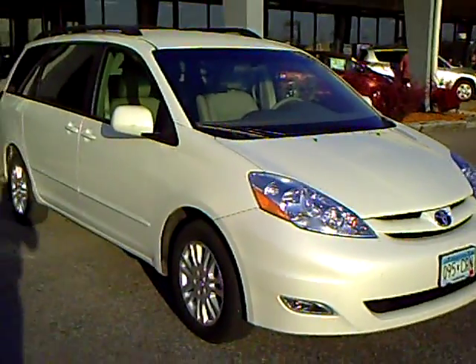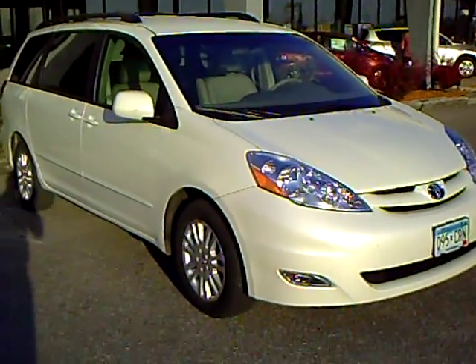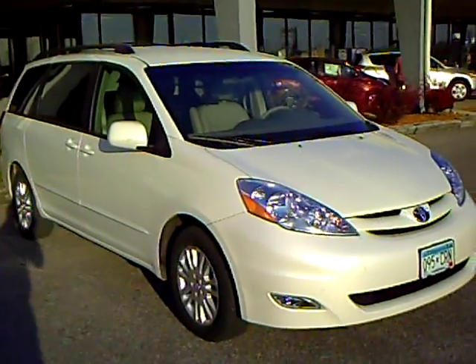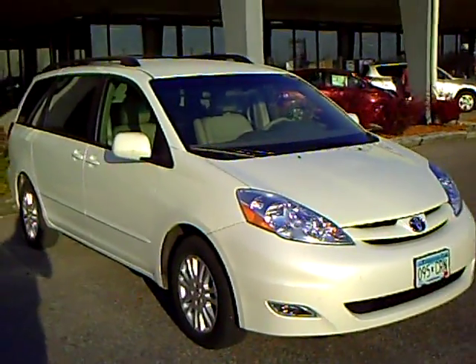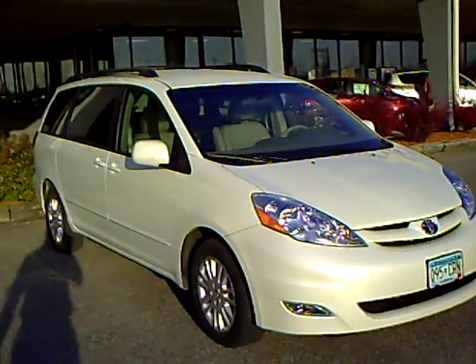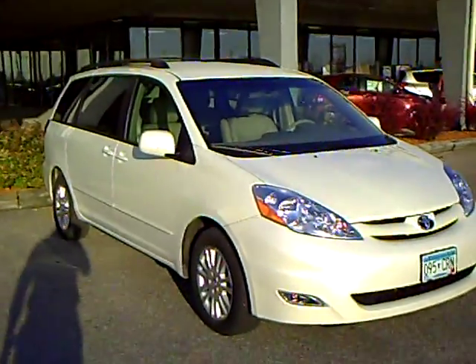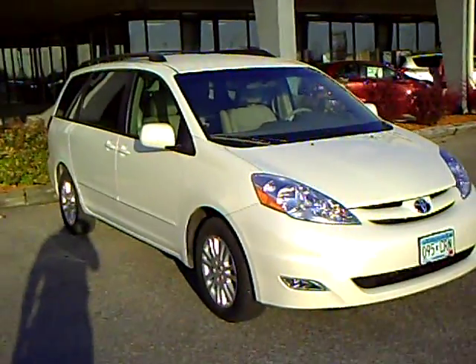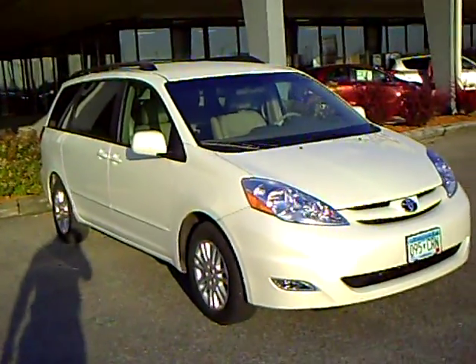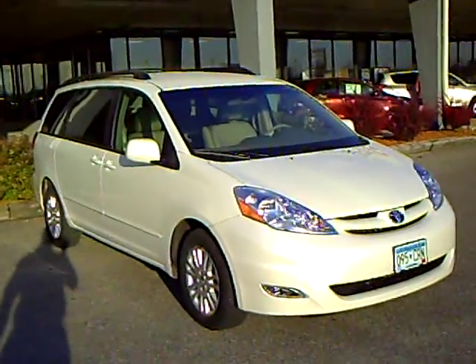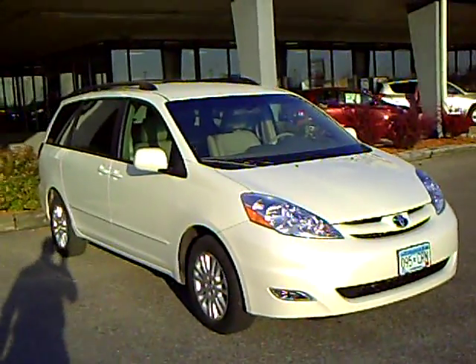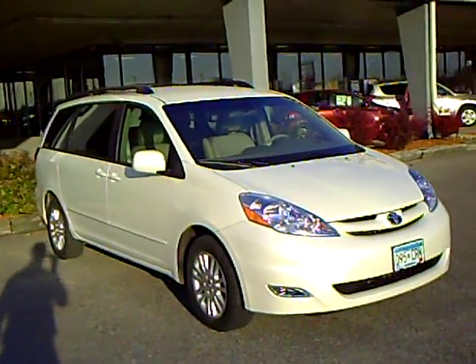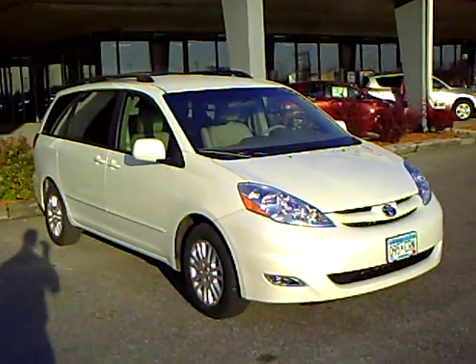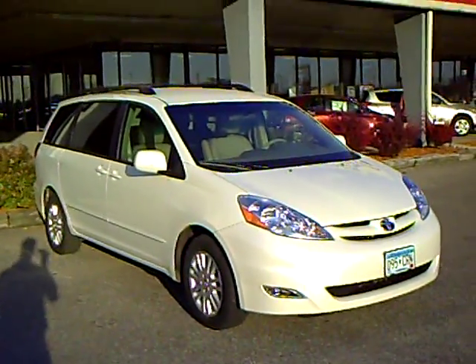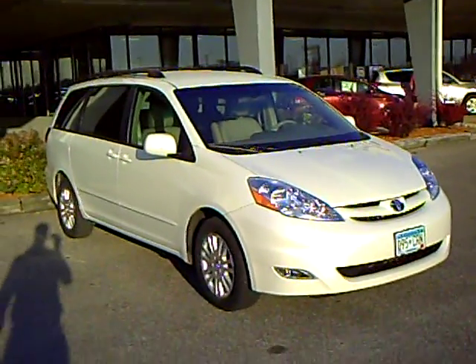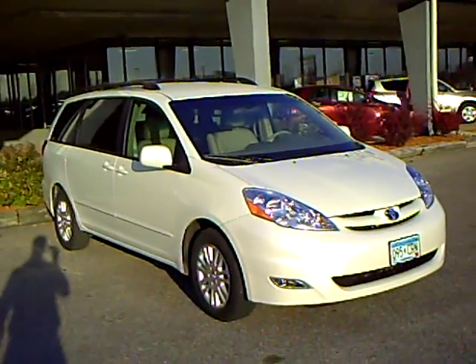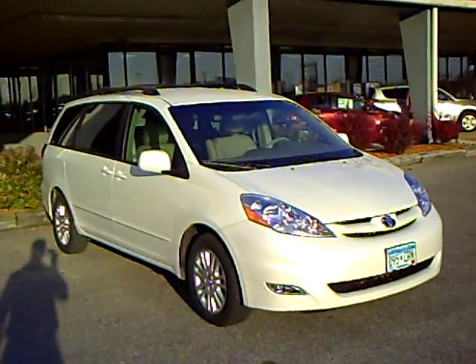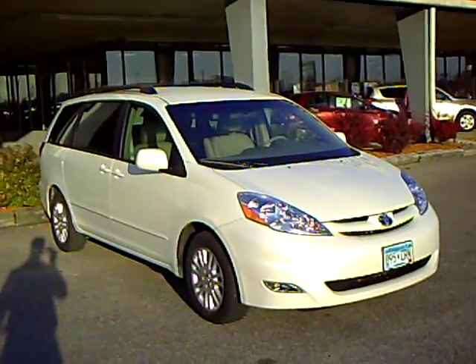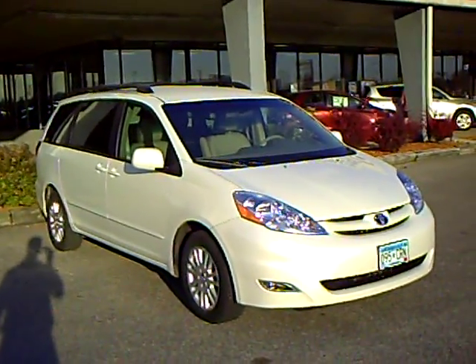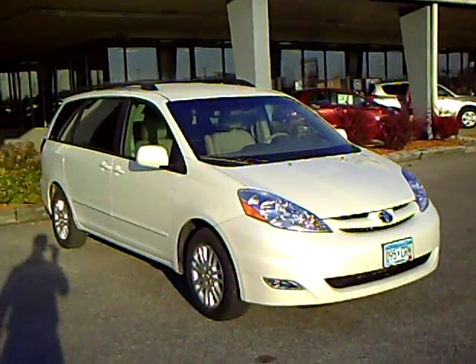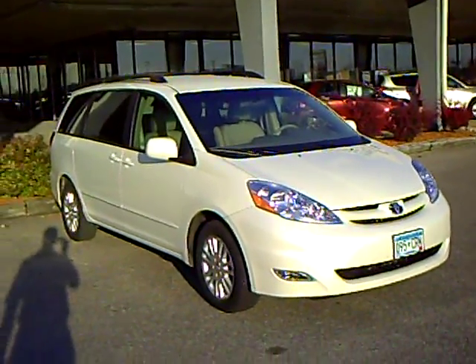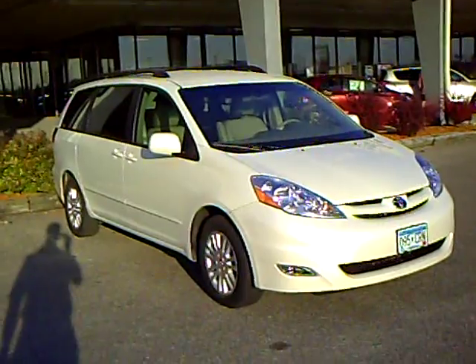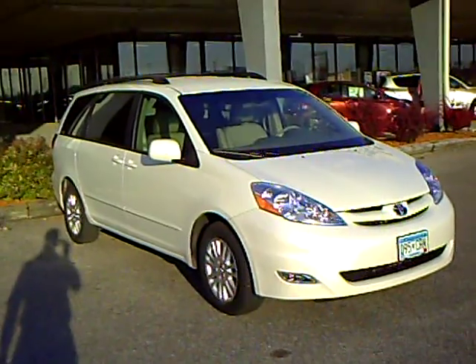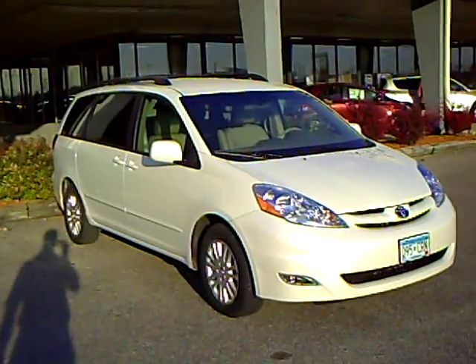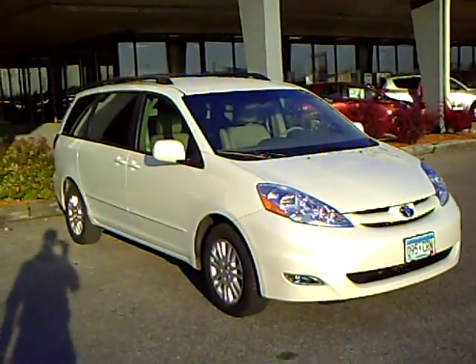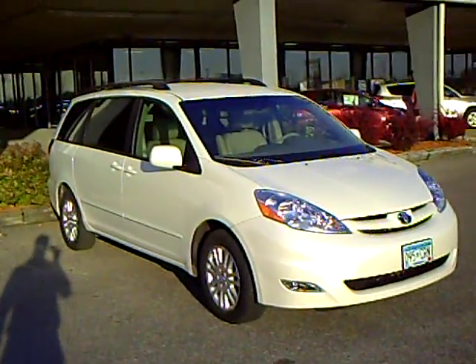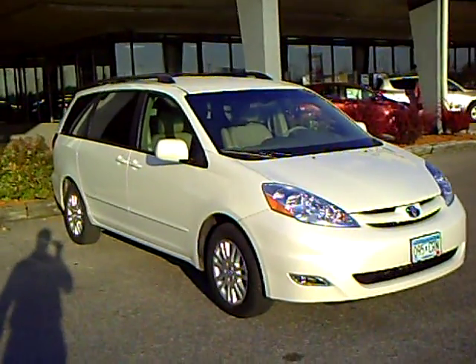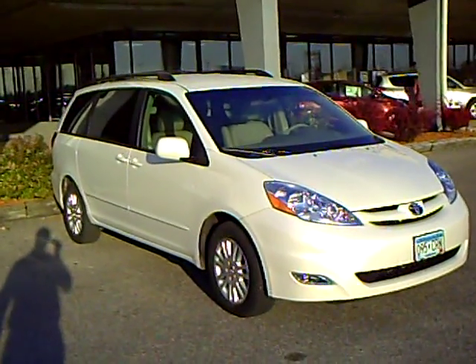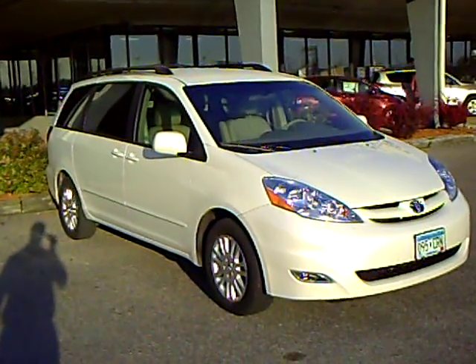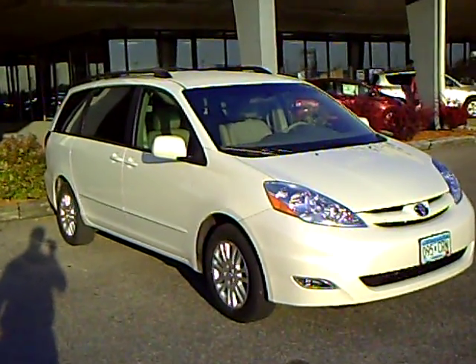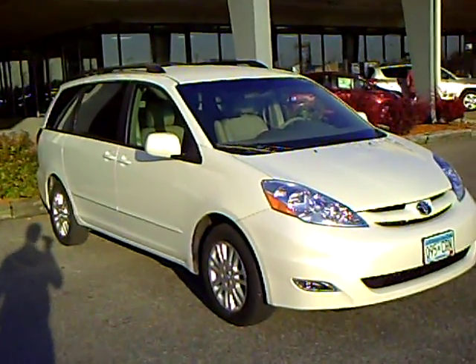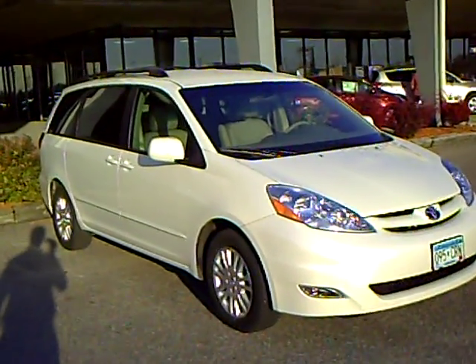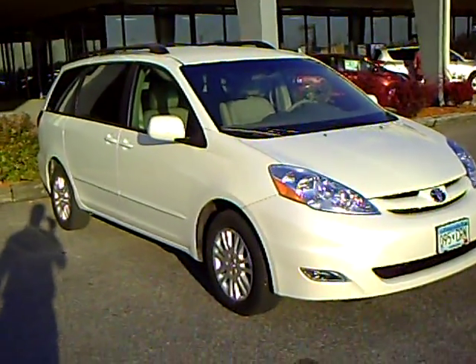Again, my name is Robert Ruder. If you've got any questions on this vehicle or anything else we have, please give me a call. Thank you.